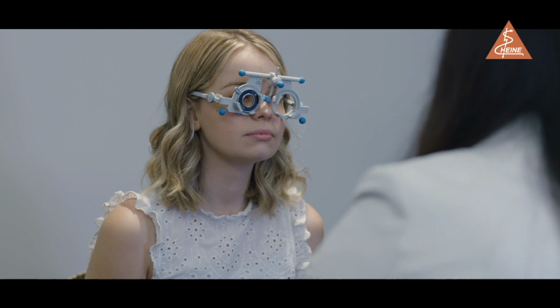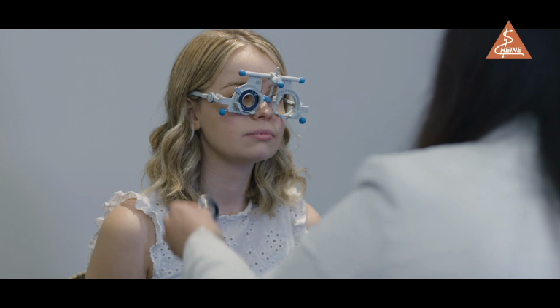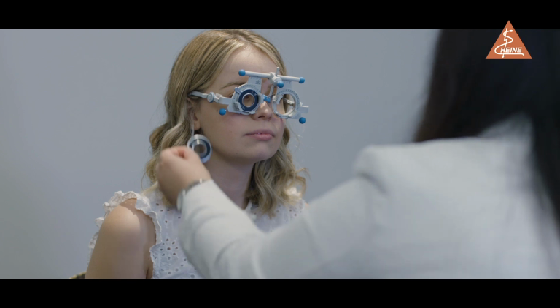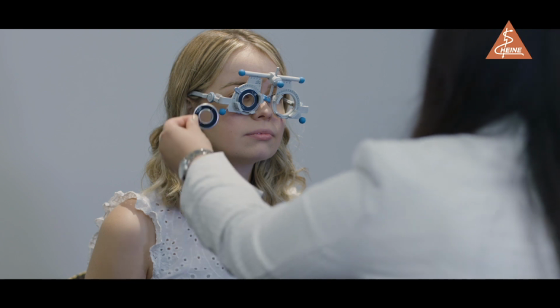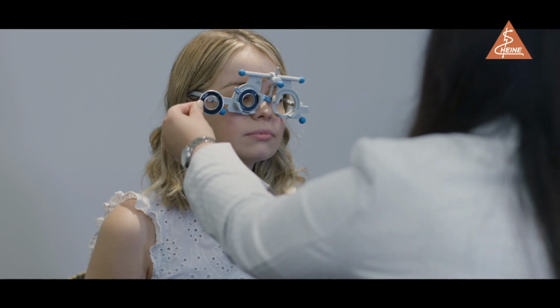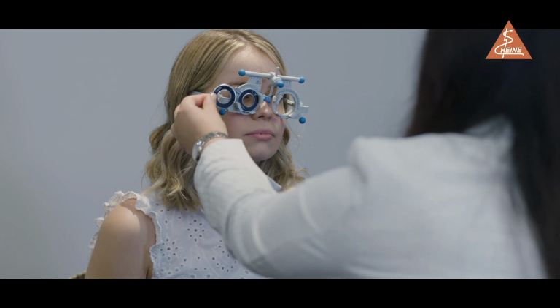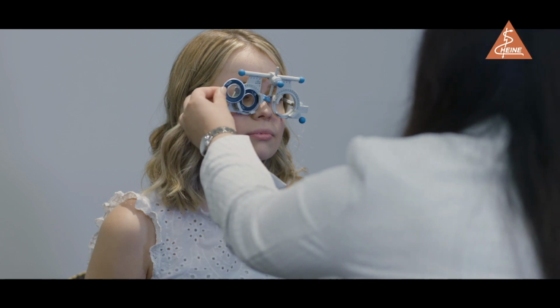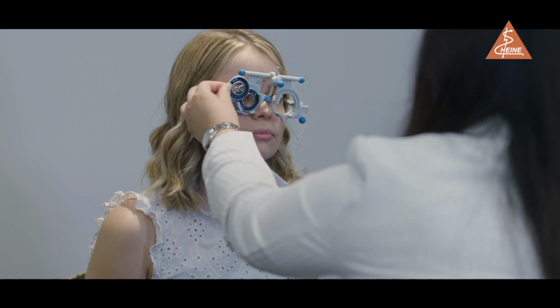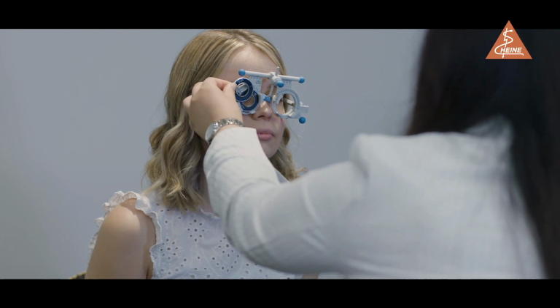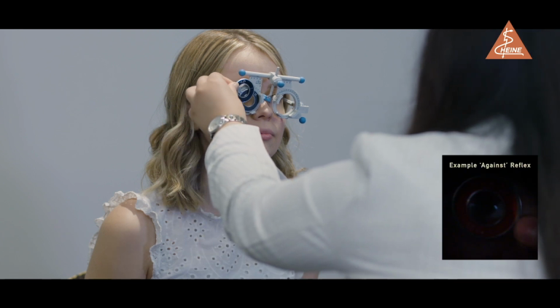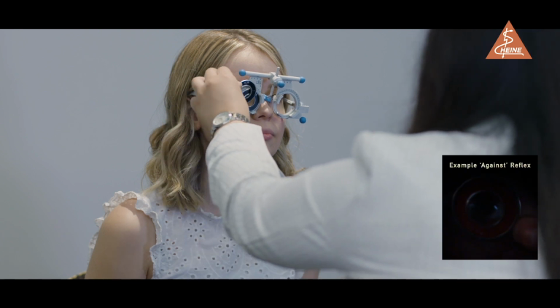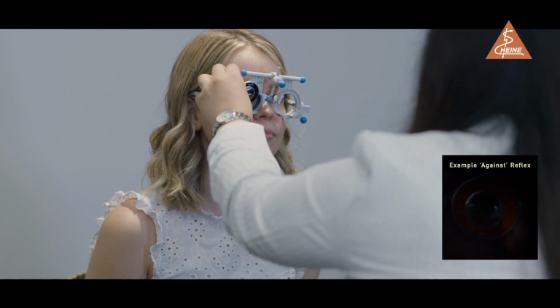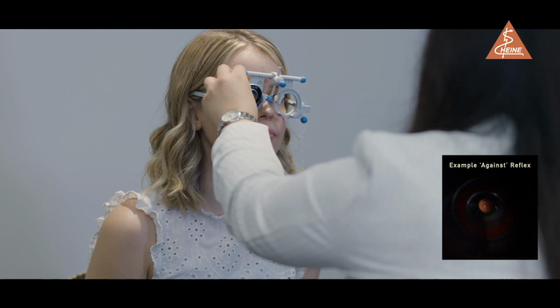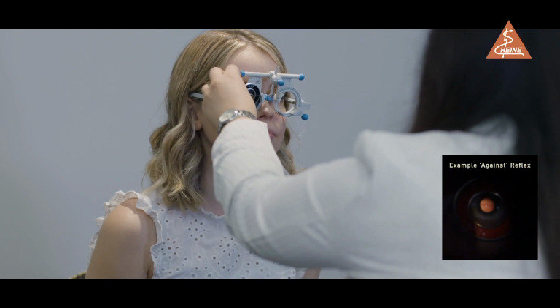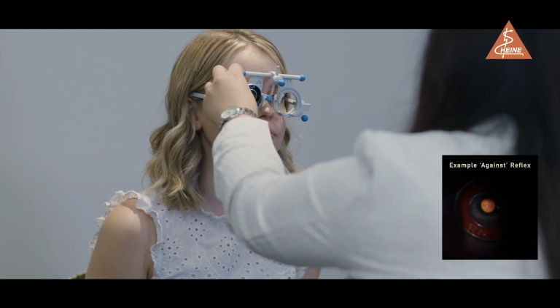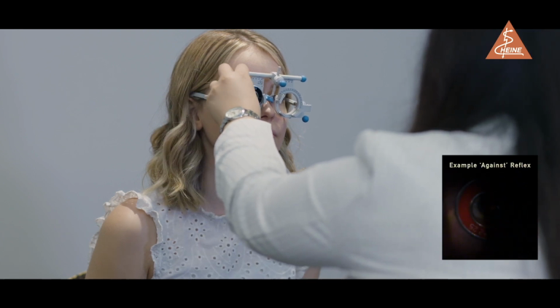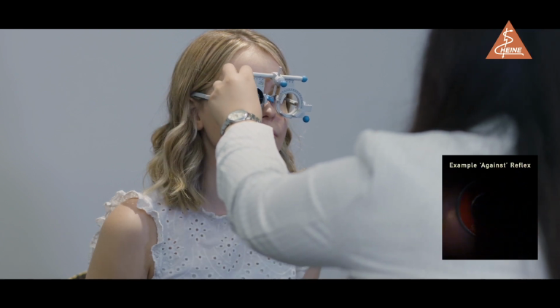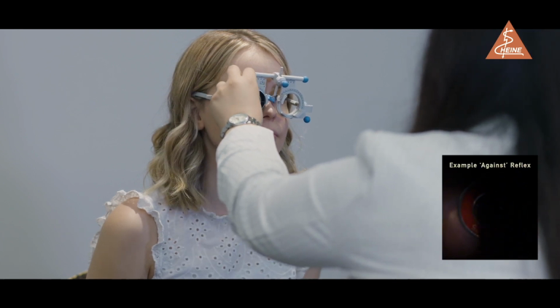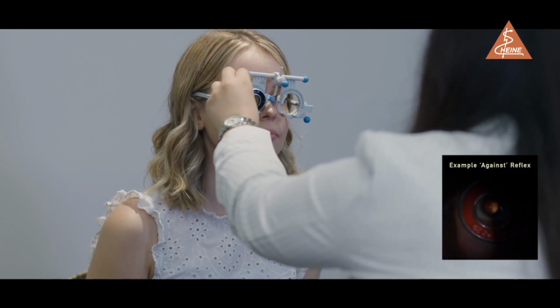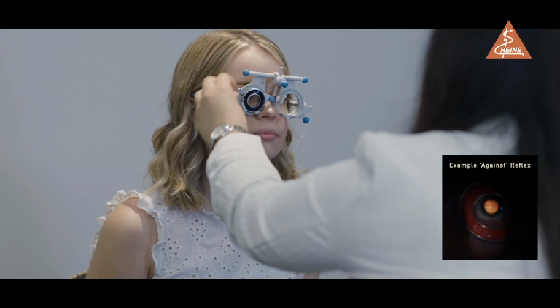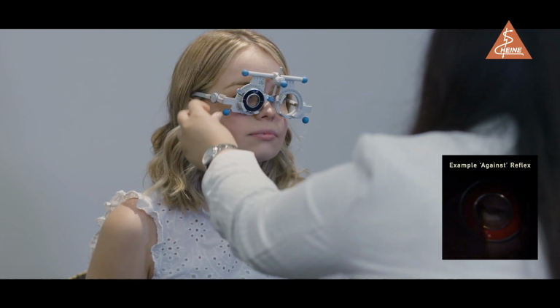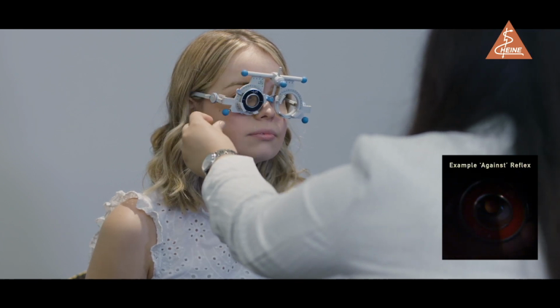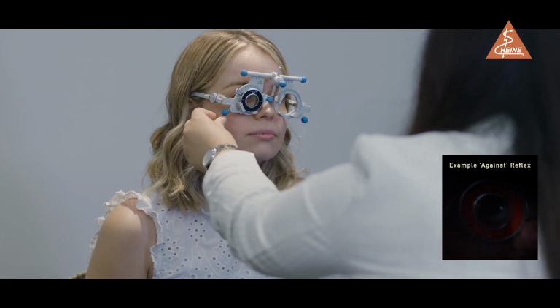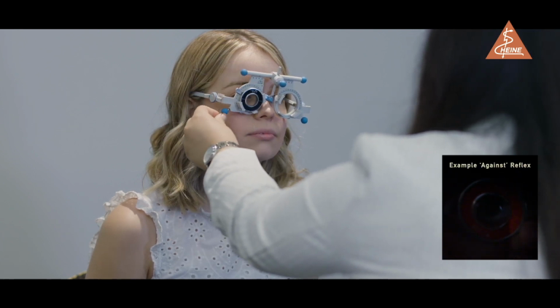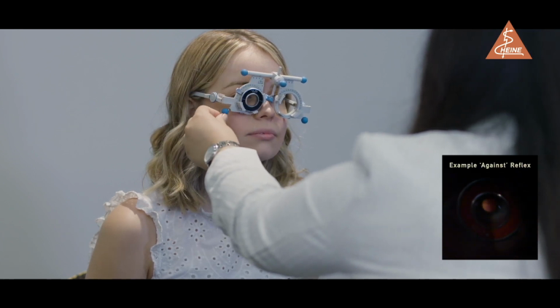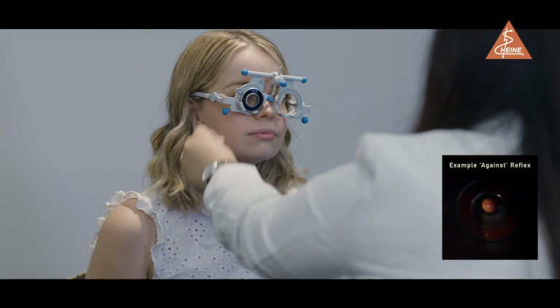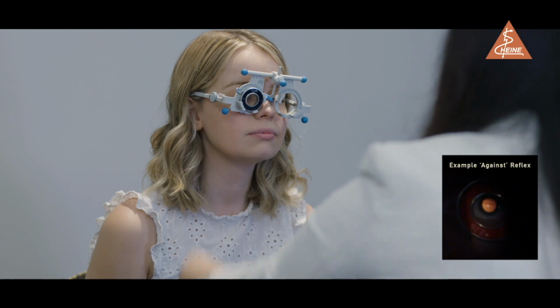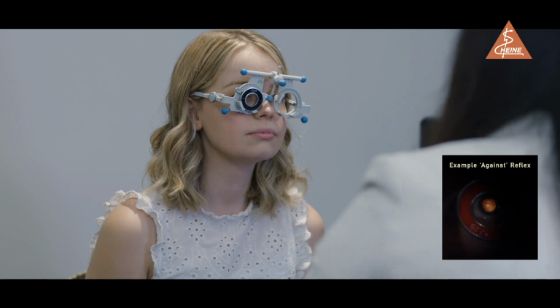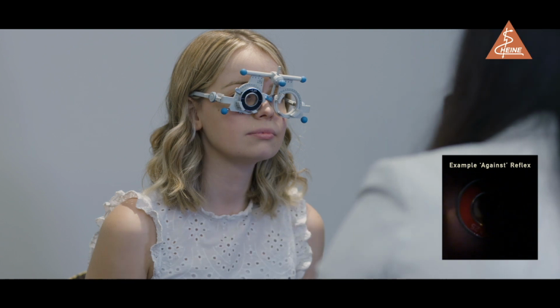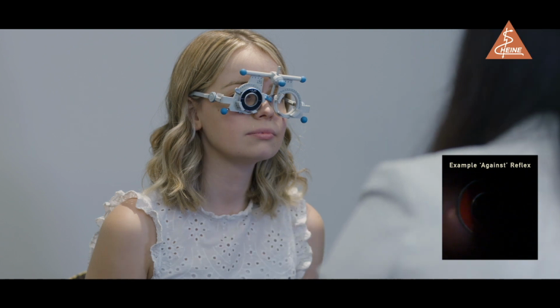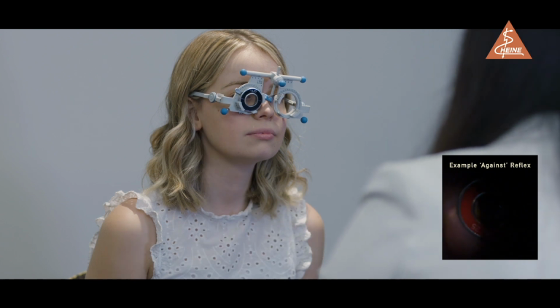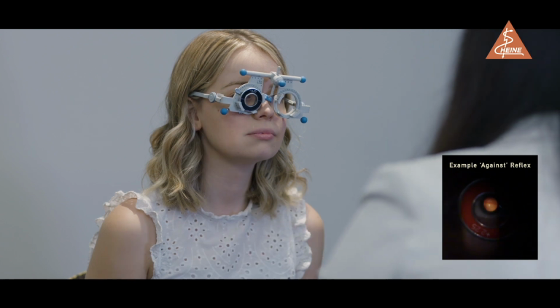If you notice an against reflex, add negative lenses until there is no movement in the reflex.